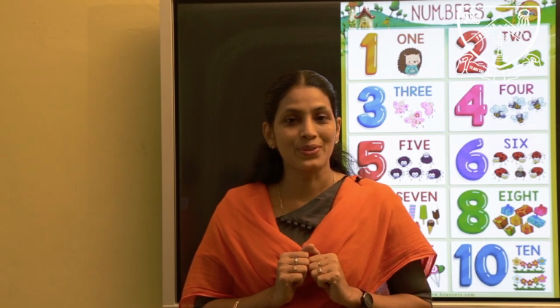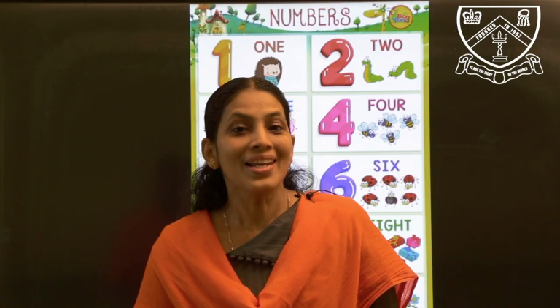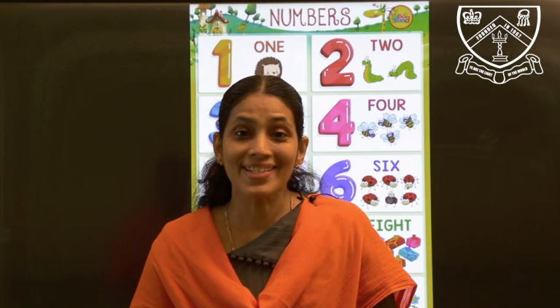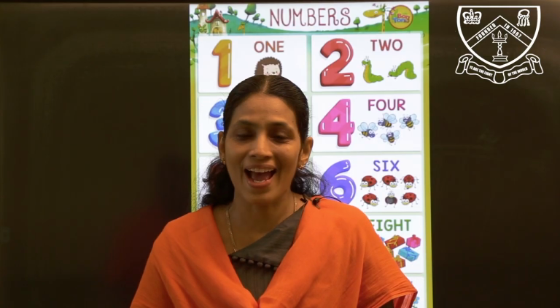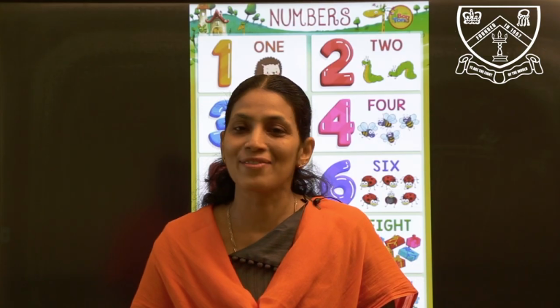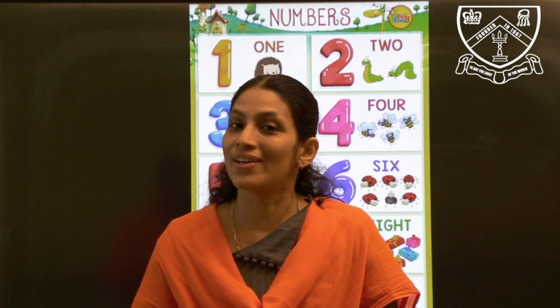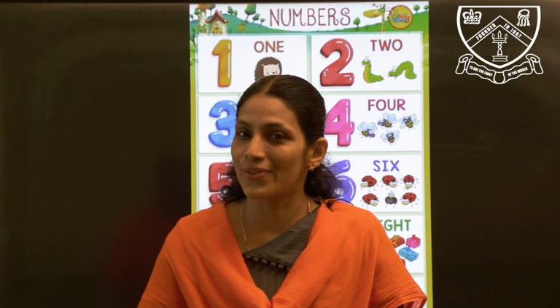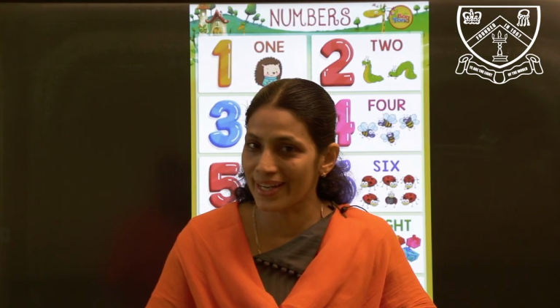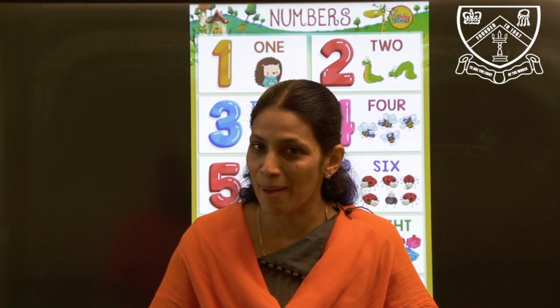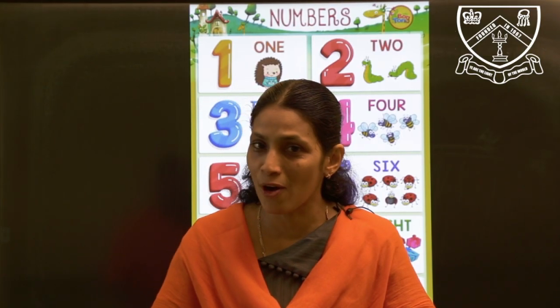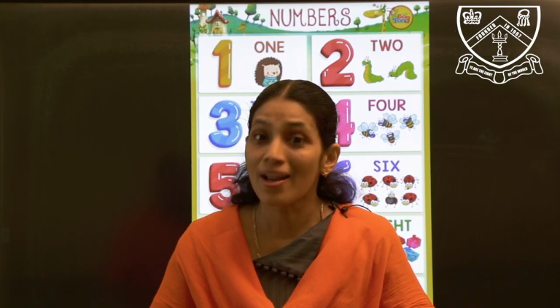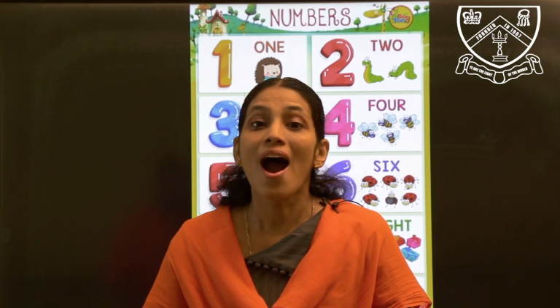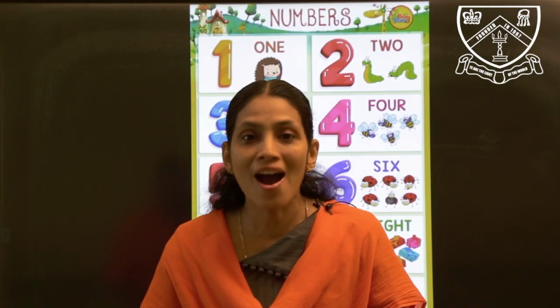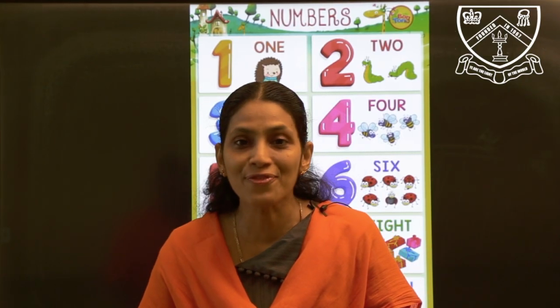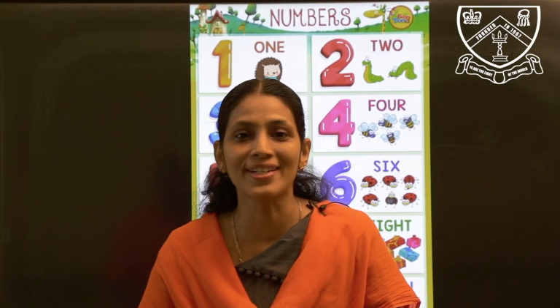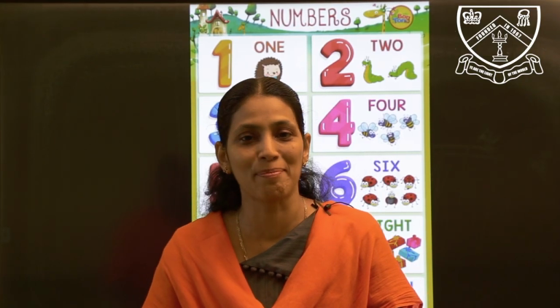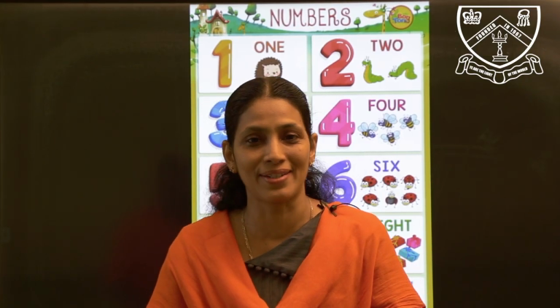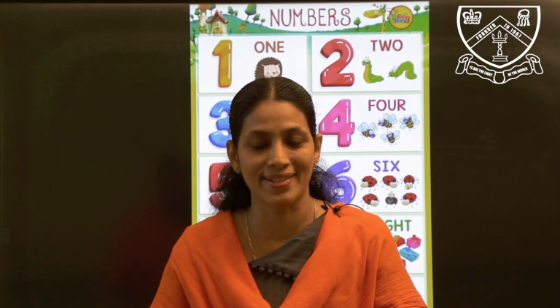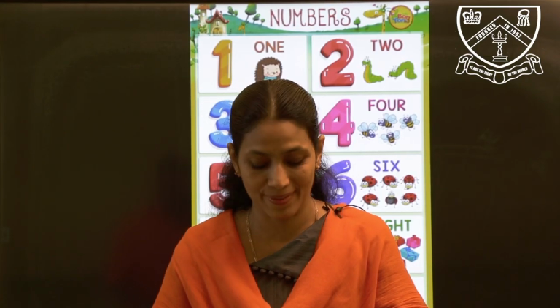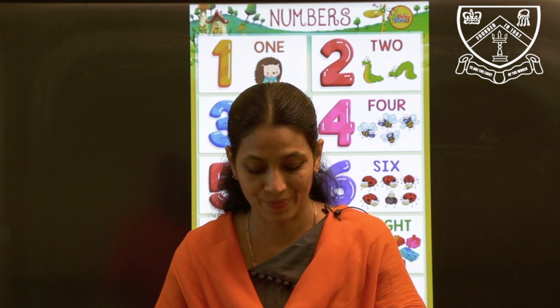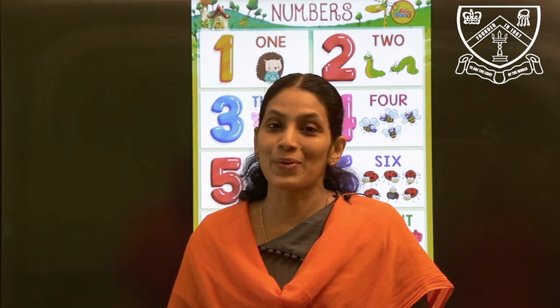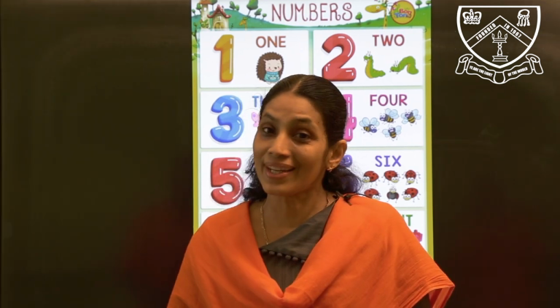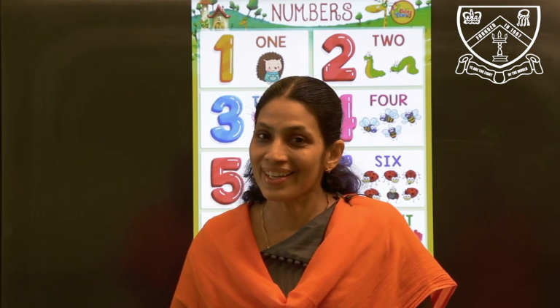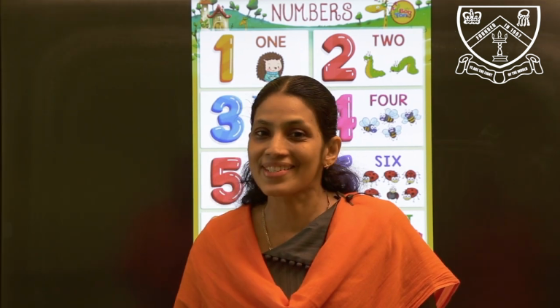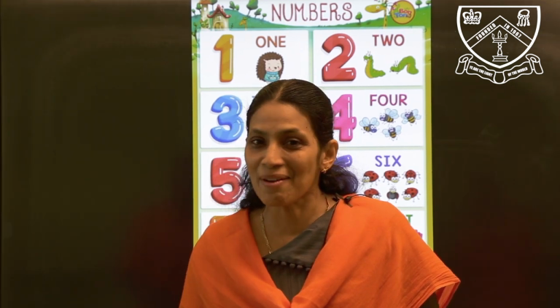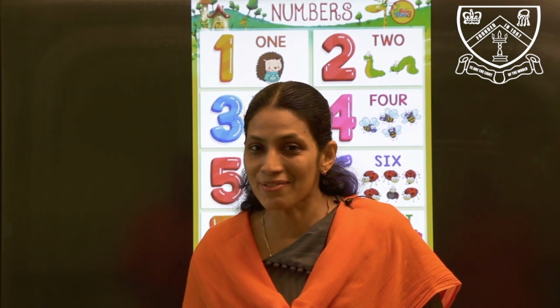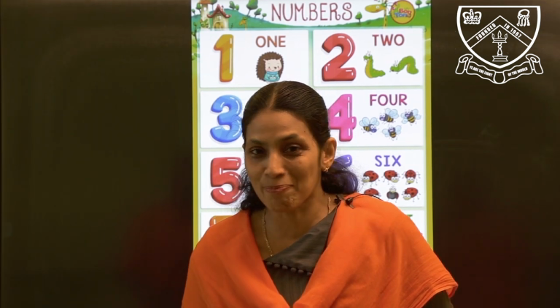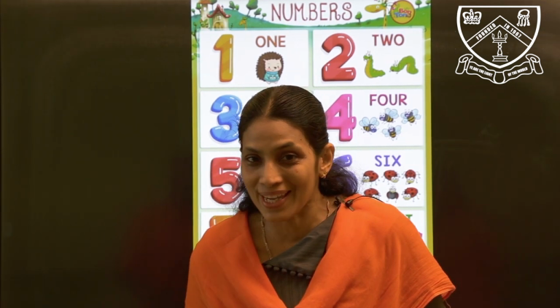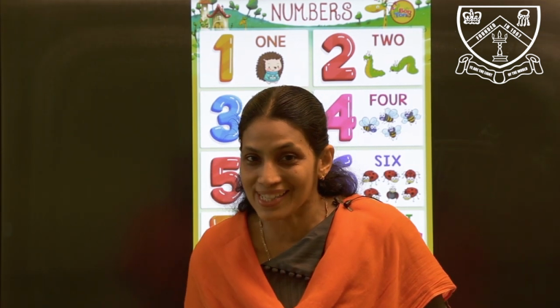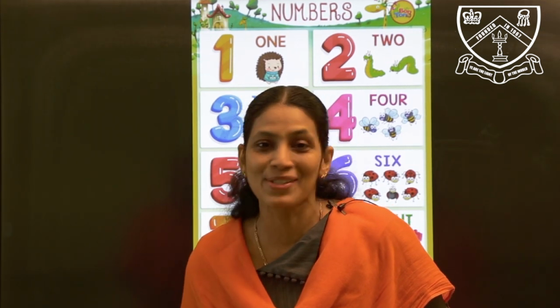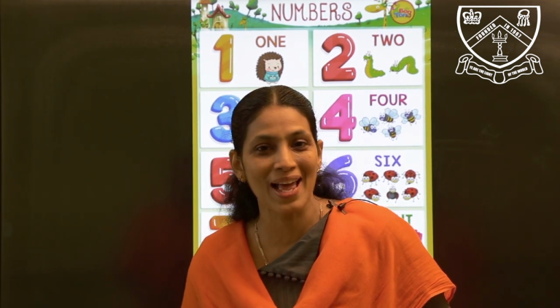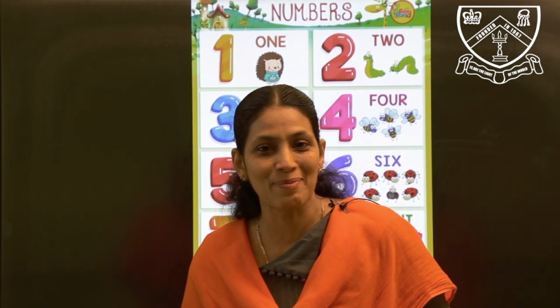Let's have a recap on after numbers. Now here there is someone with me to help.